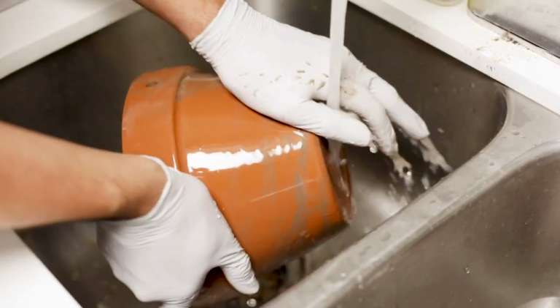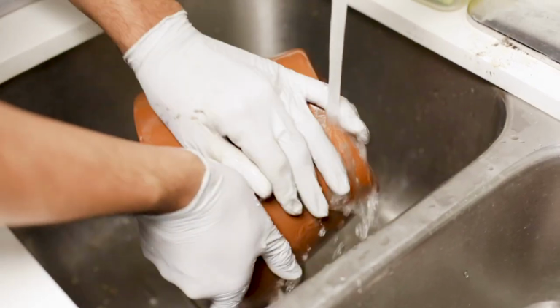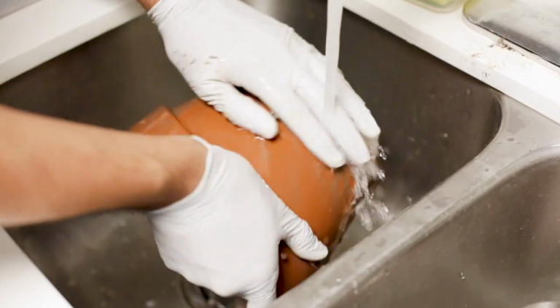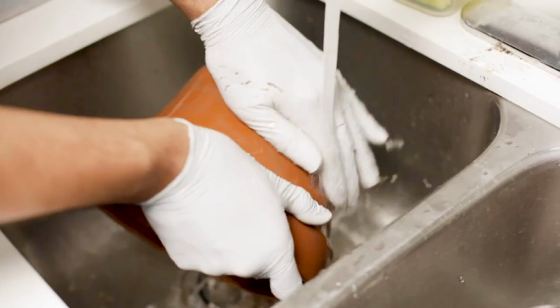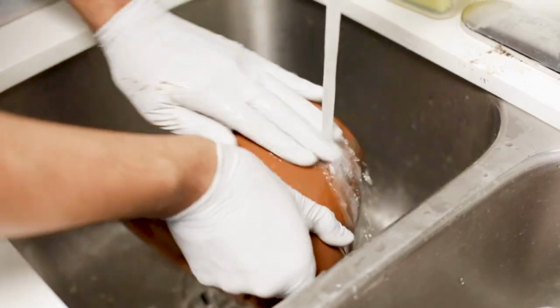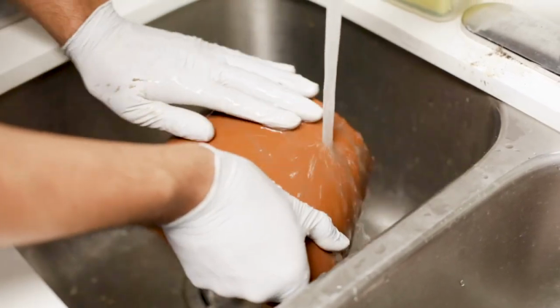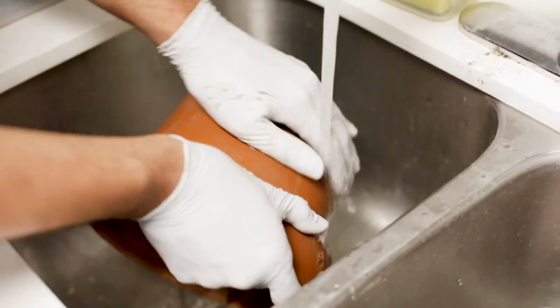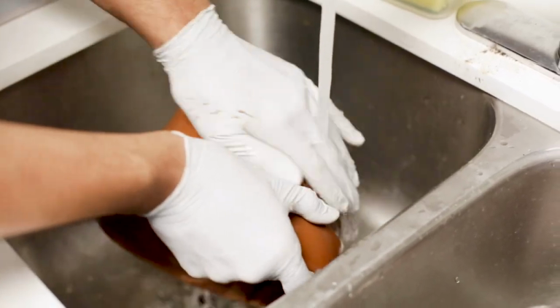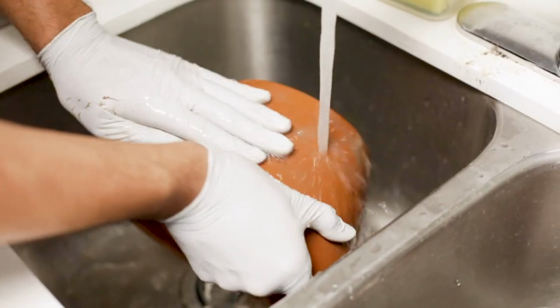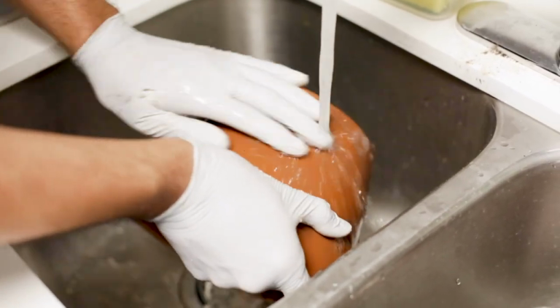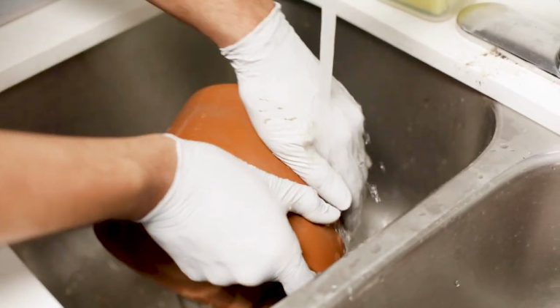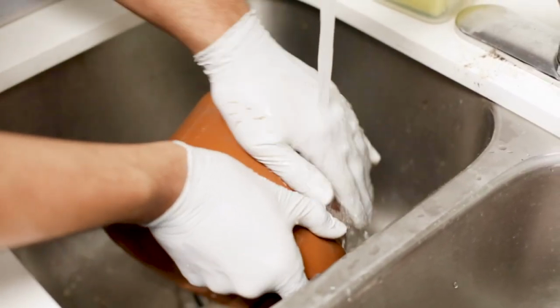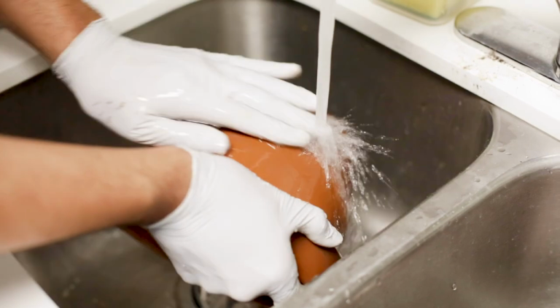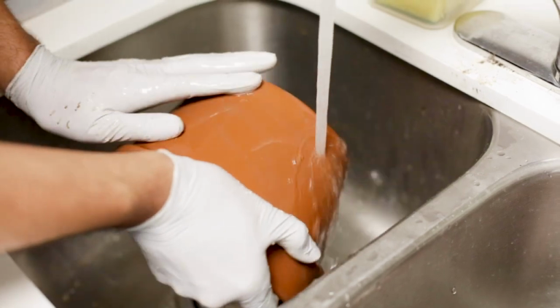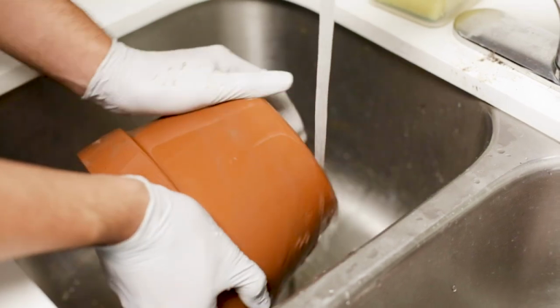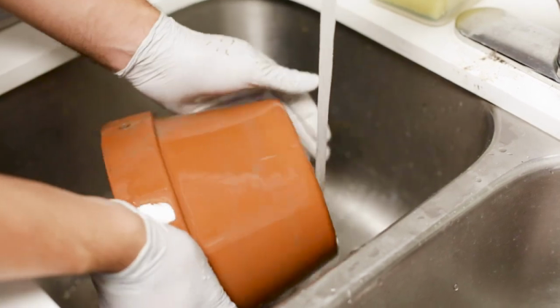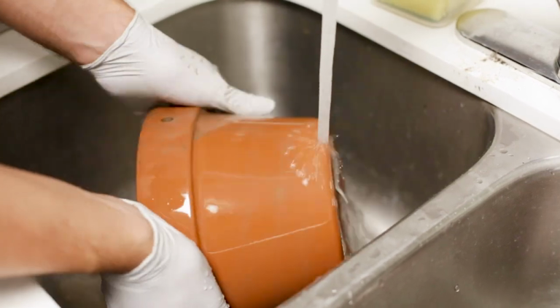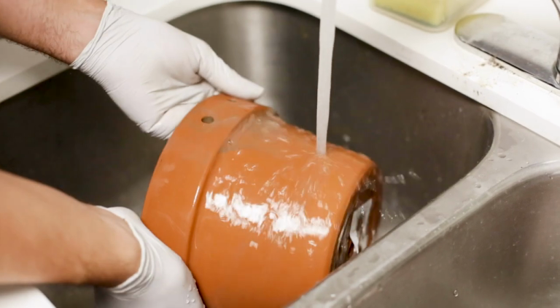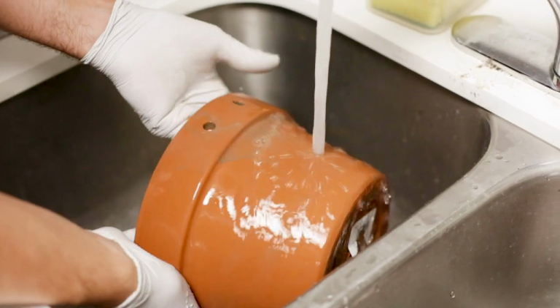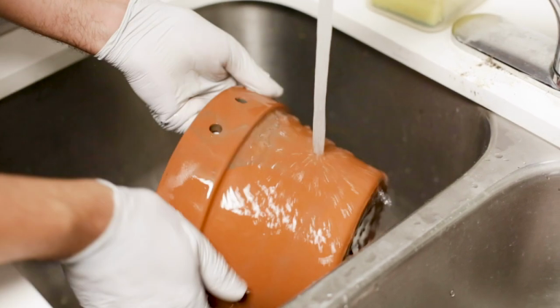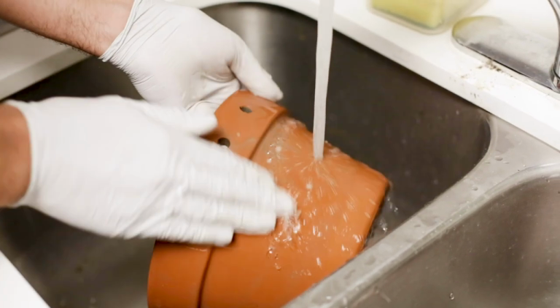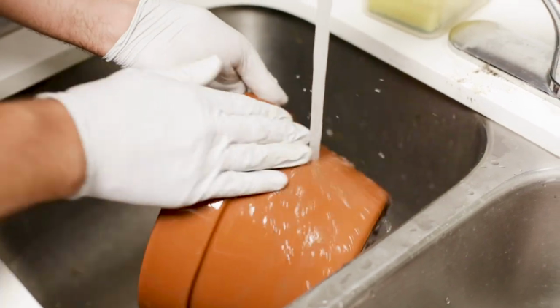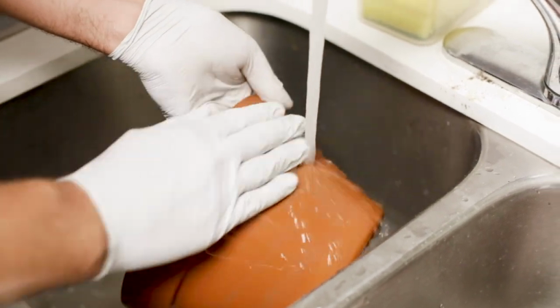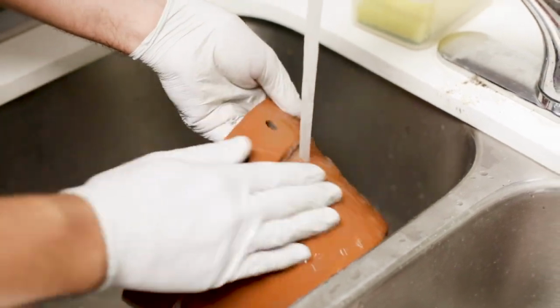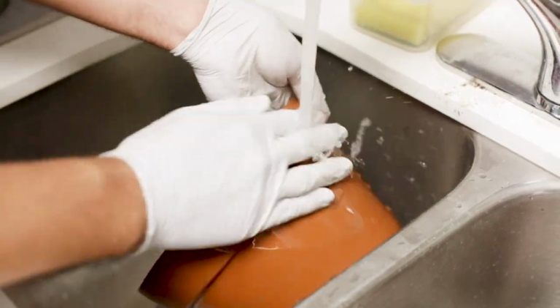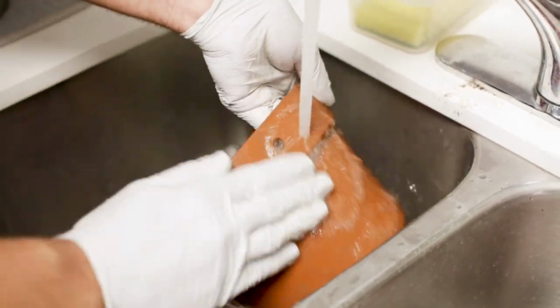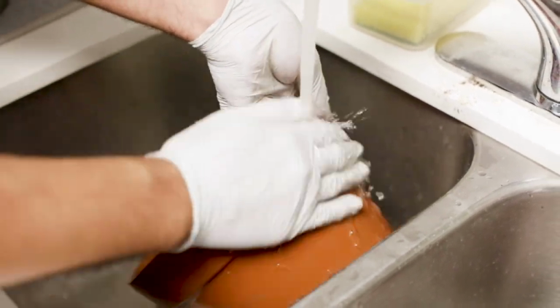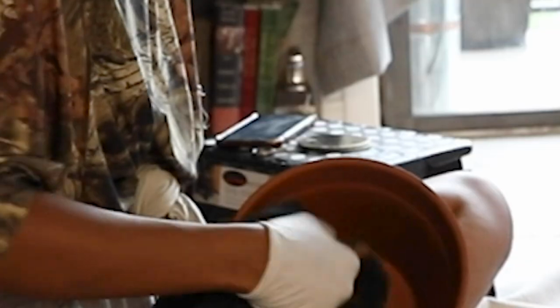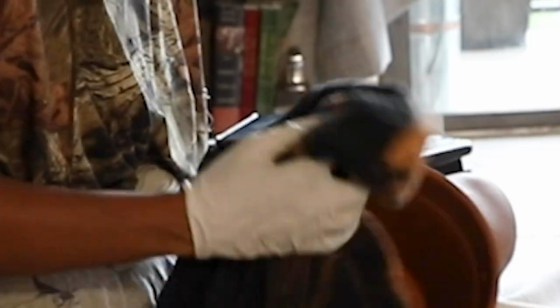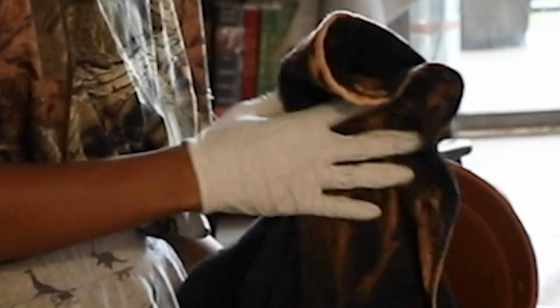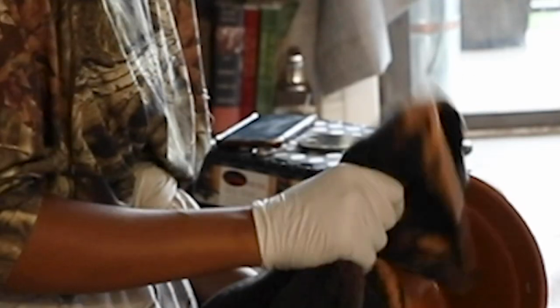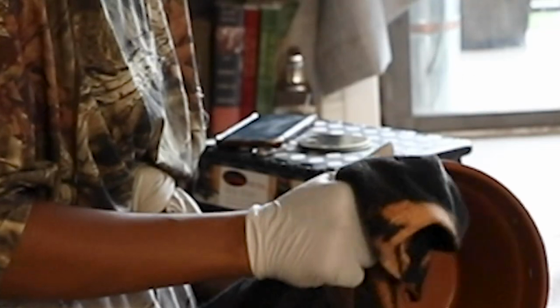Before we move on to the next step, we're just going to wash our pots and take away all the dirt and debris that was on them.